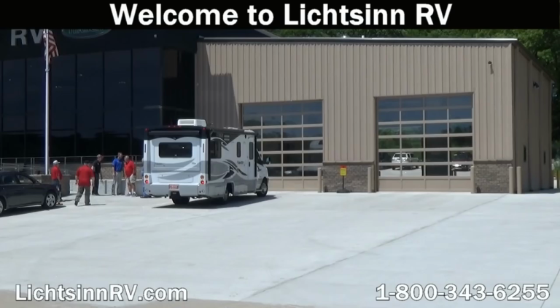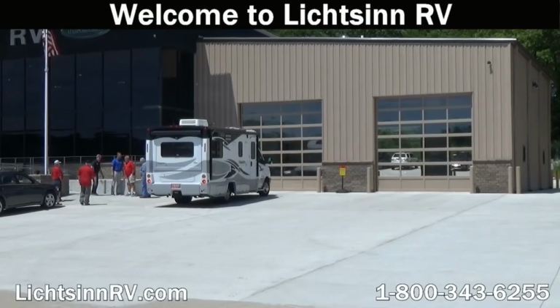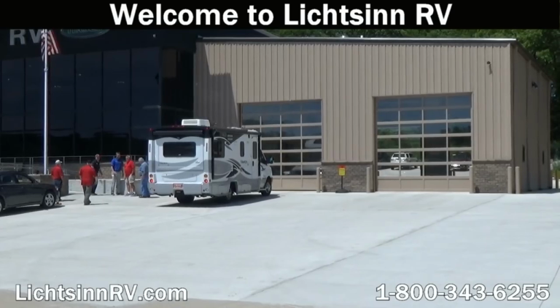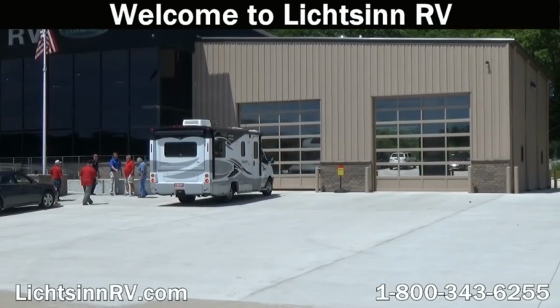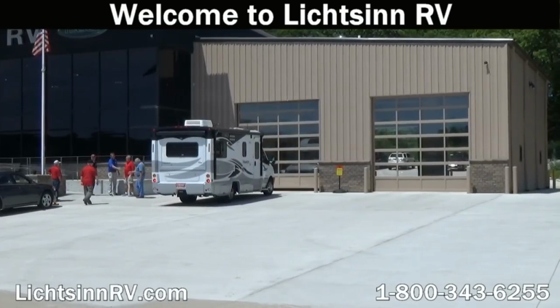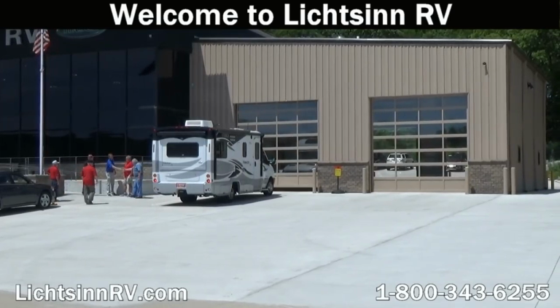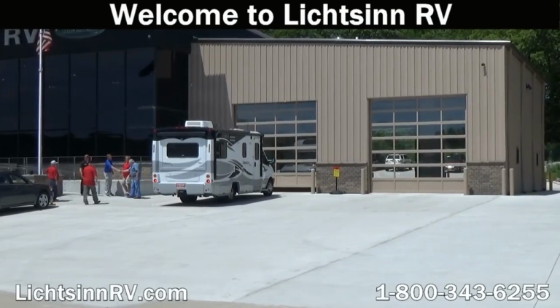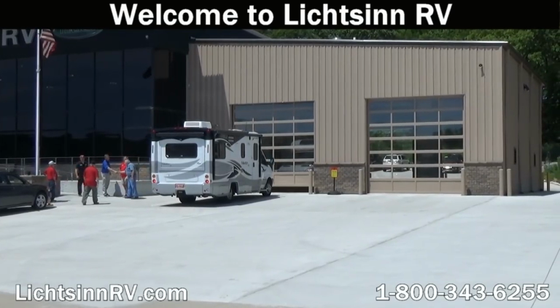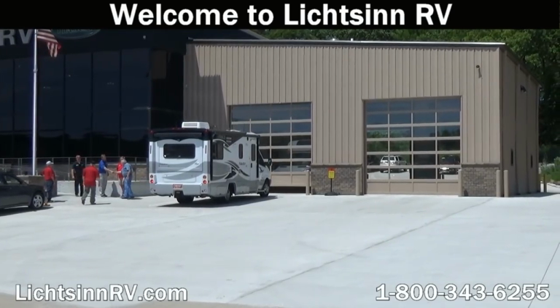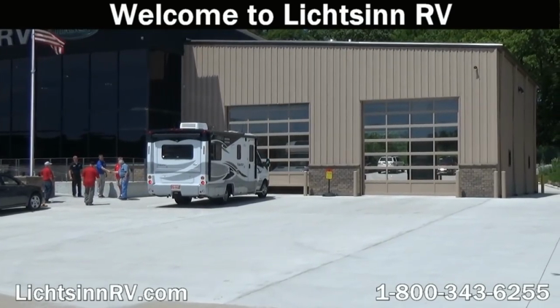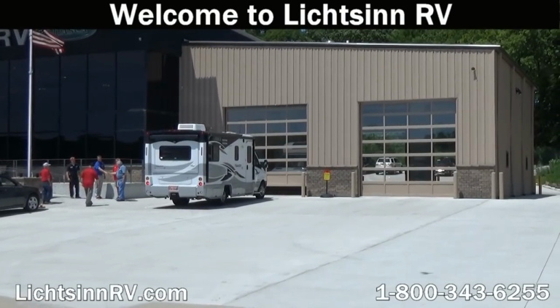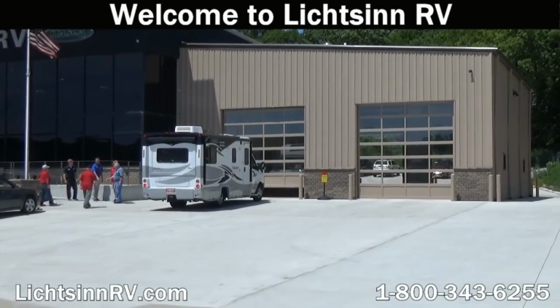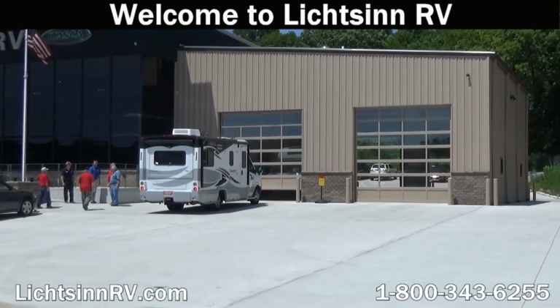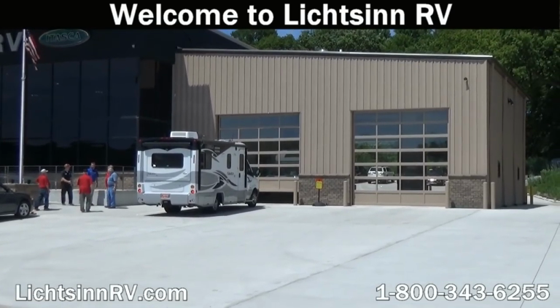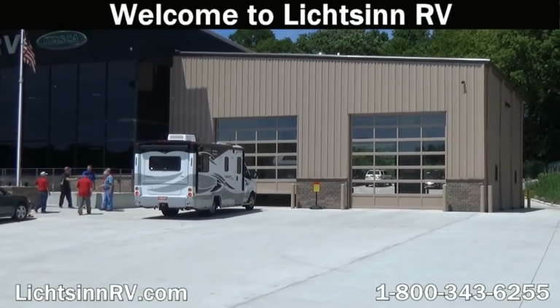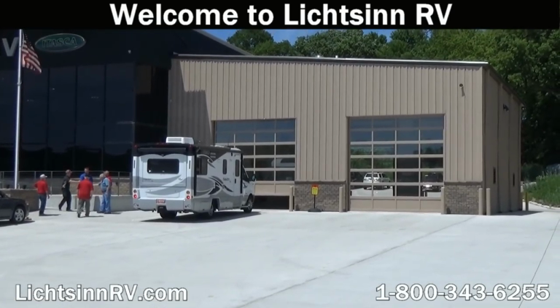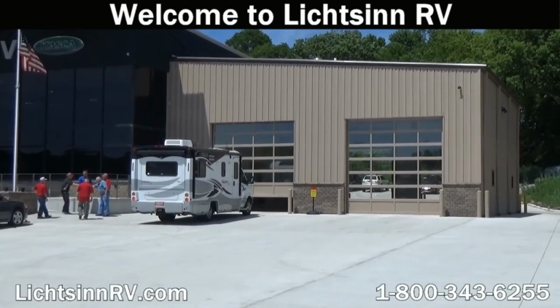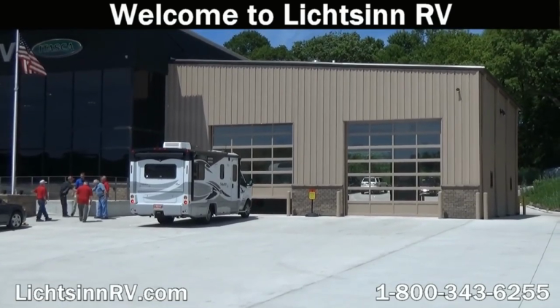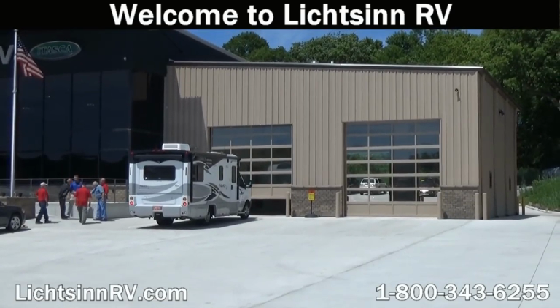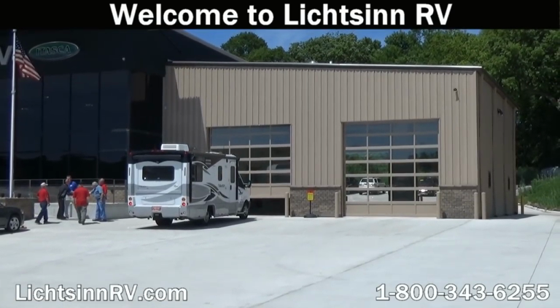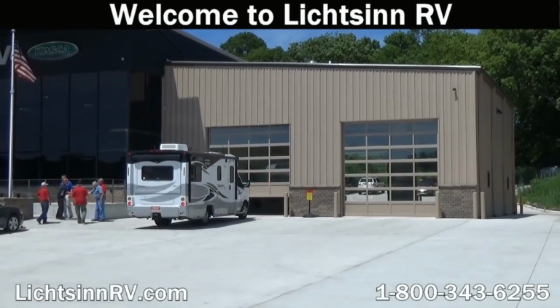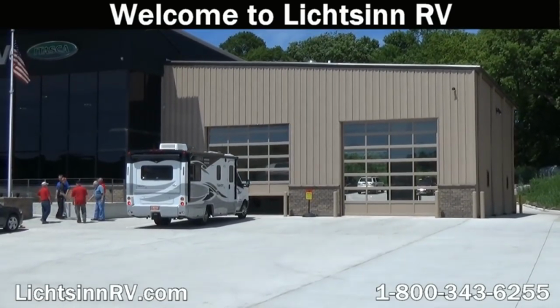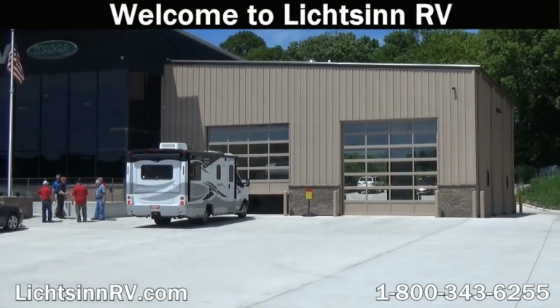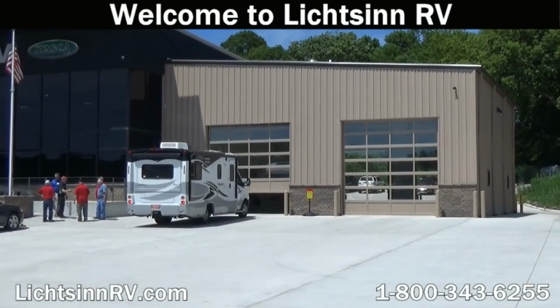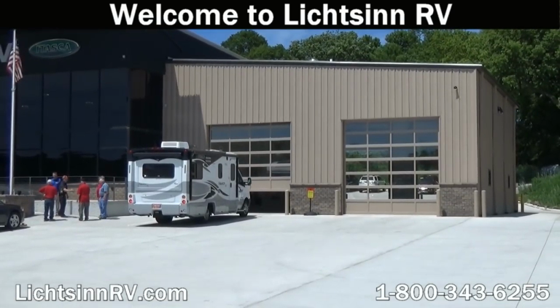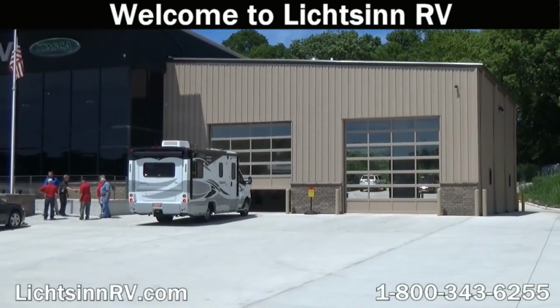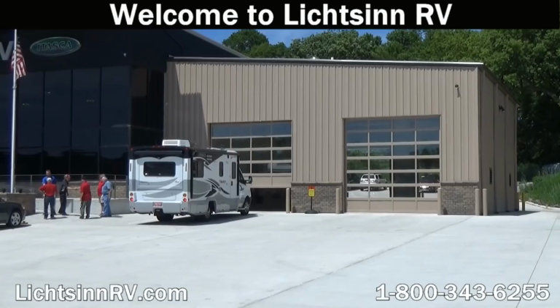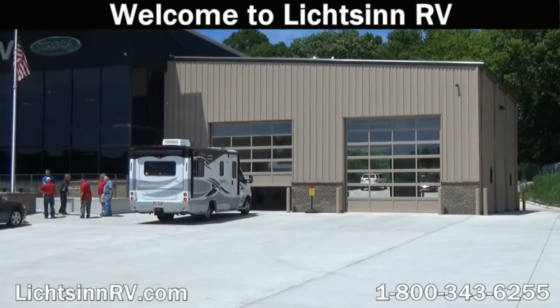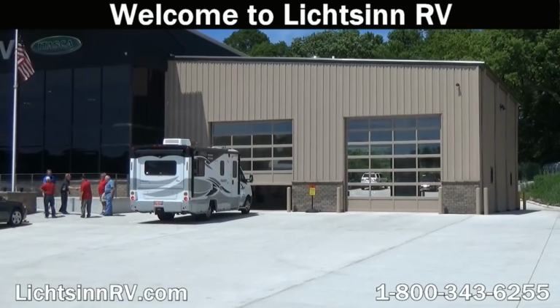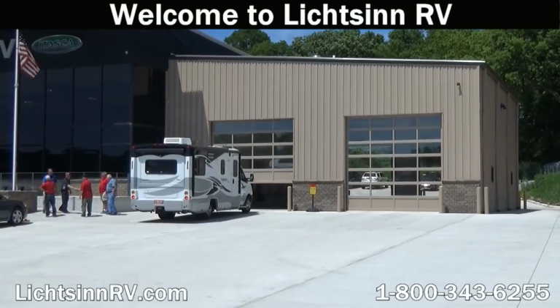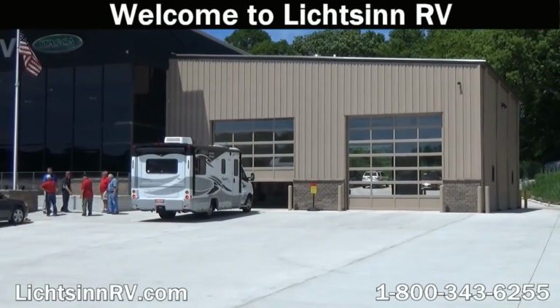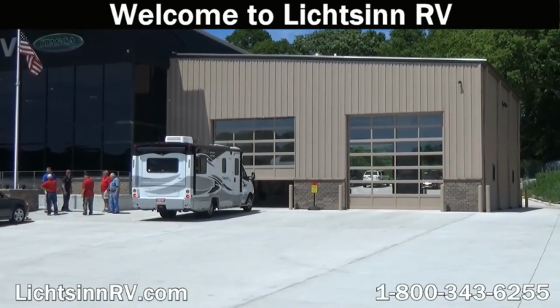Once inside, one of our service consultants will check in your RV and our factory trained service technicians can begin their work.